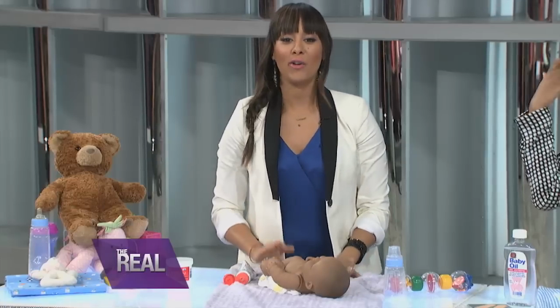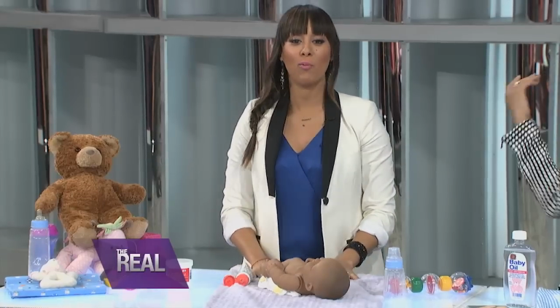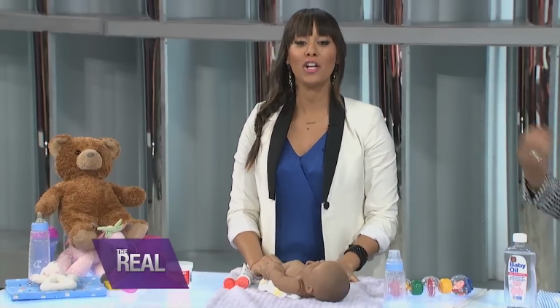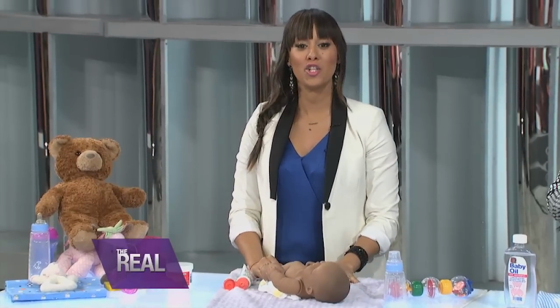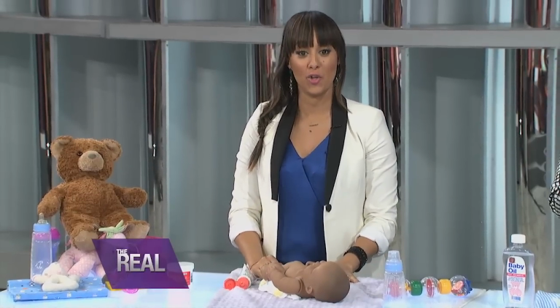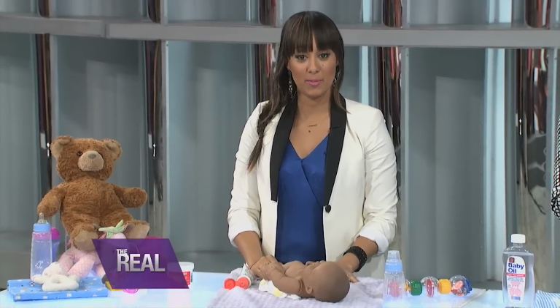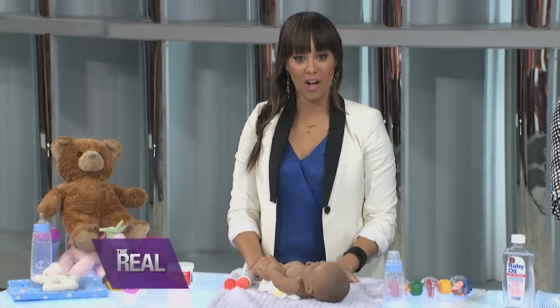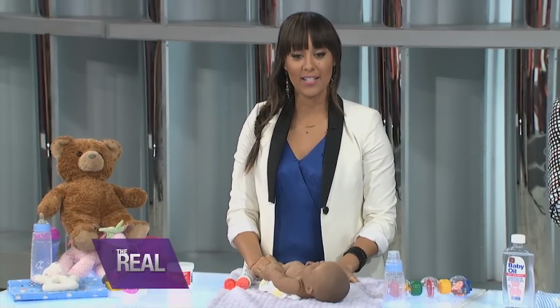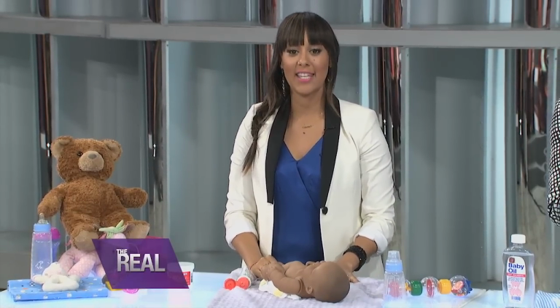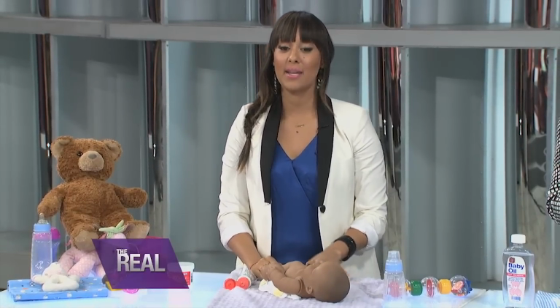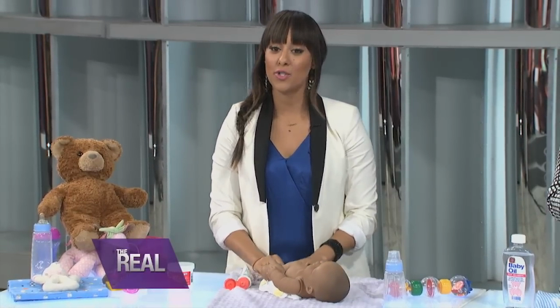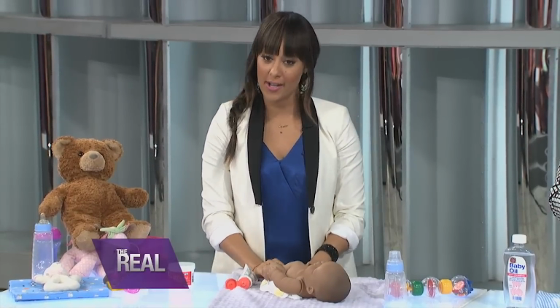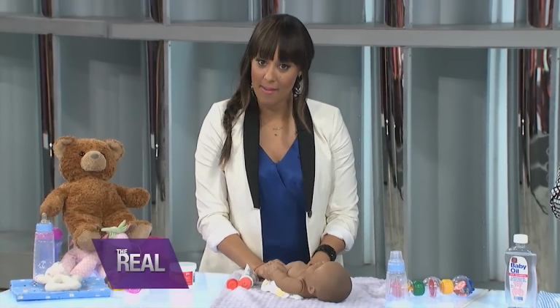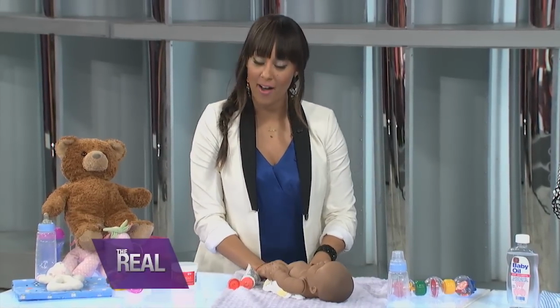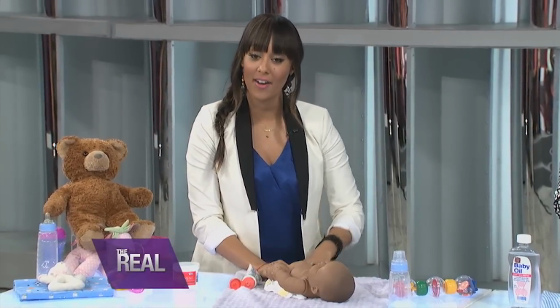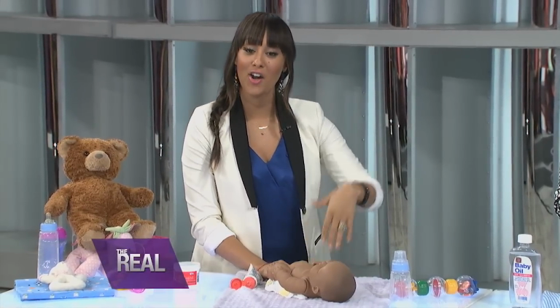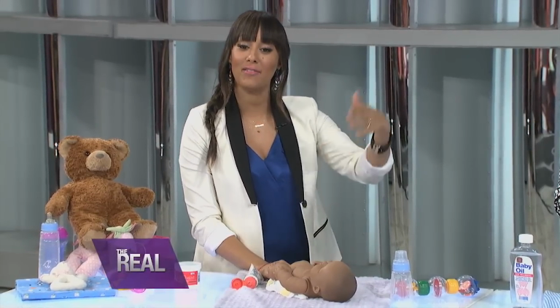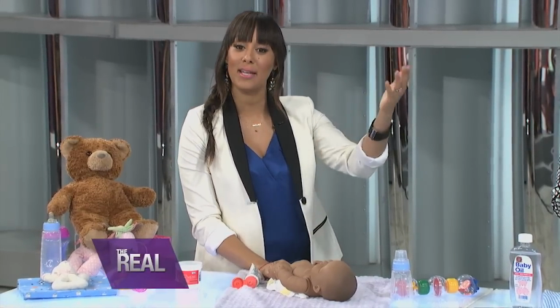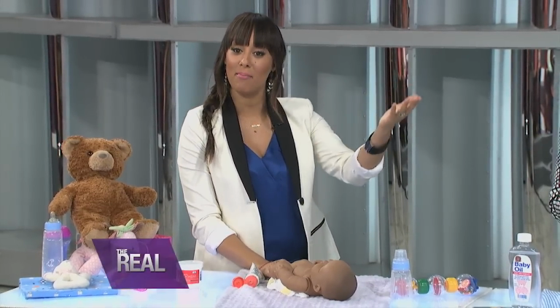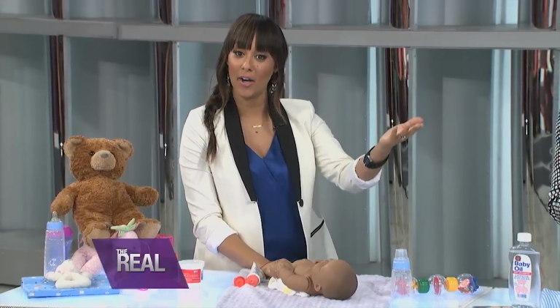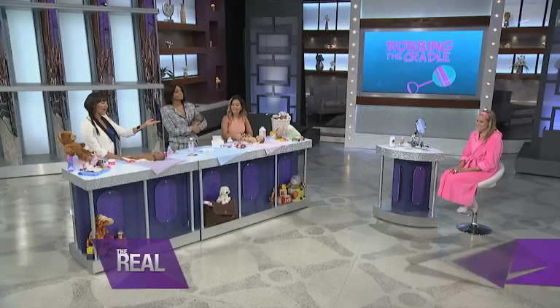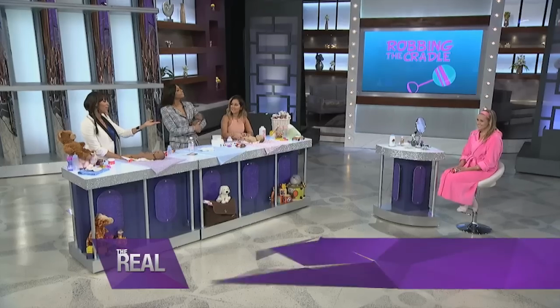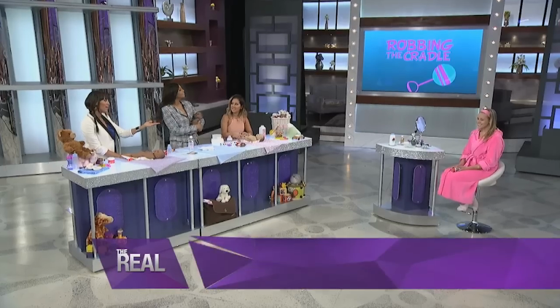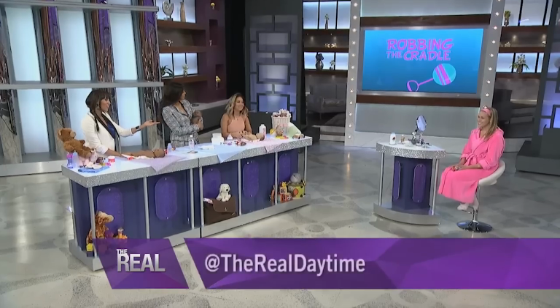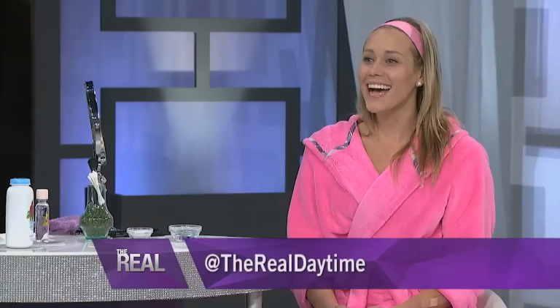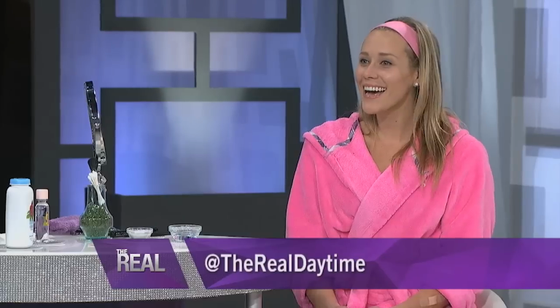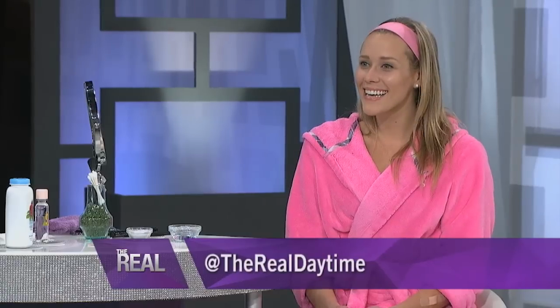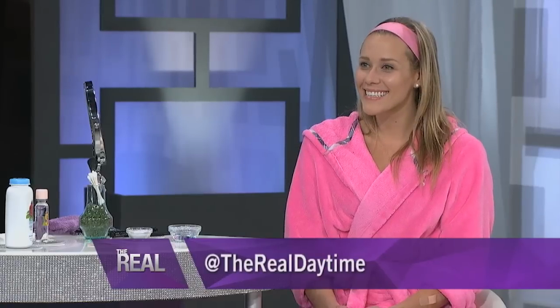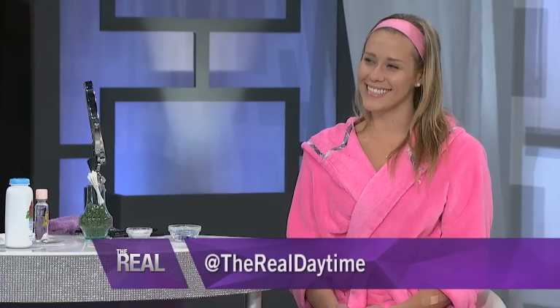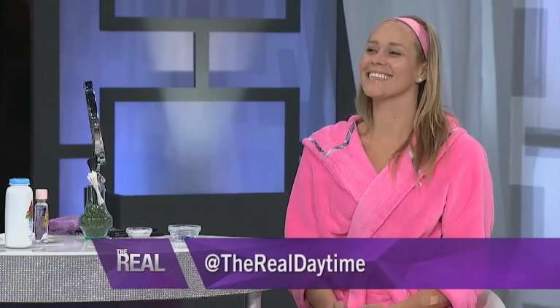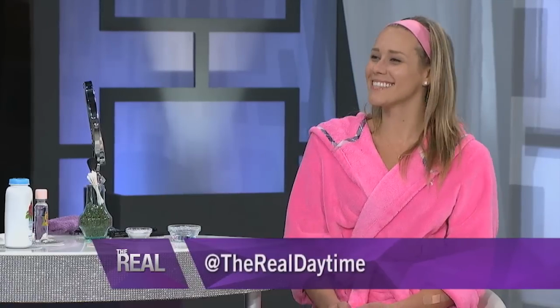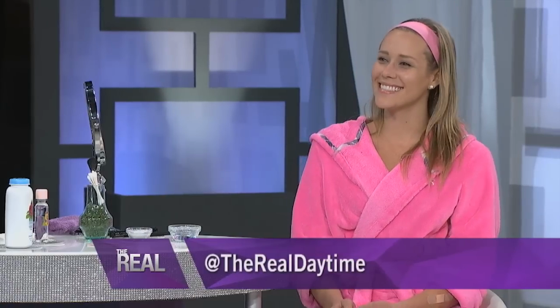We're gonna show you these products and then demonstrate them on our lovely model. Hello, Mary. Hi, Mary. Hey girl.